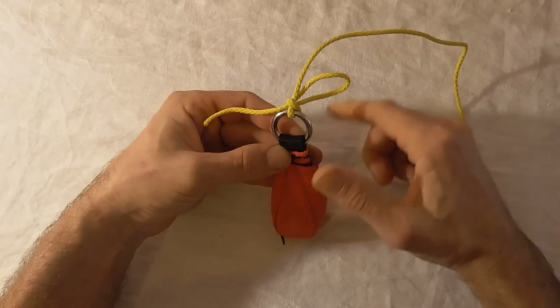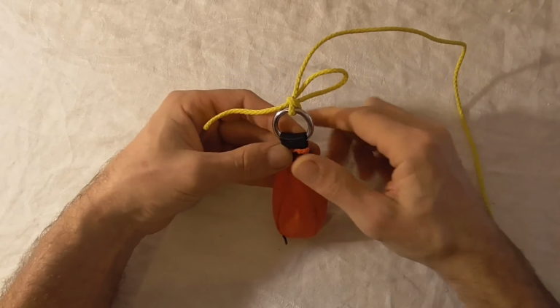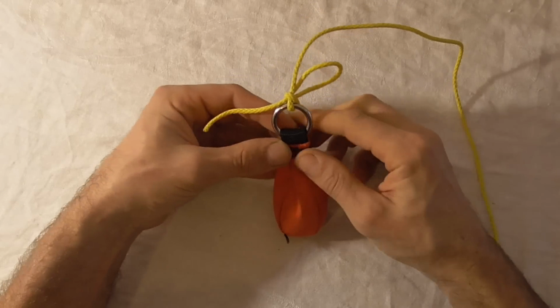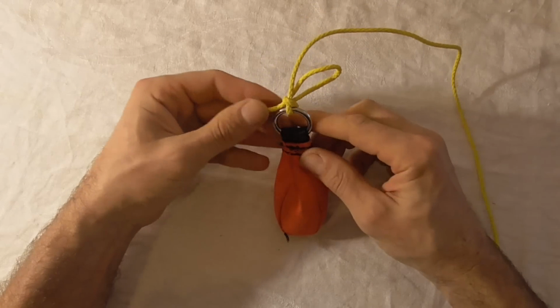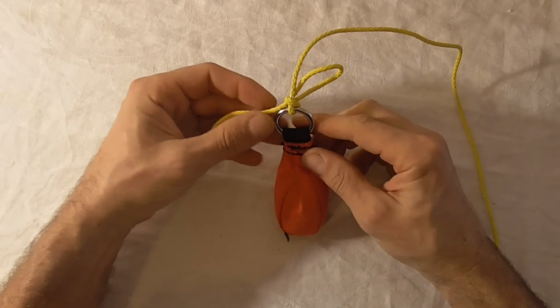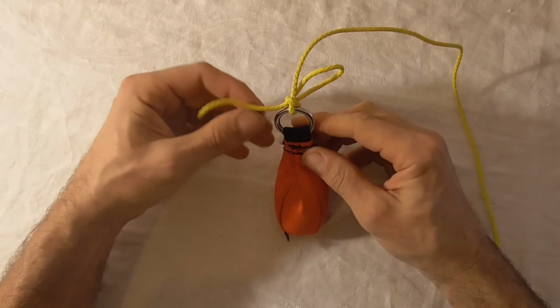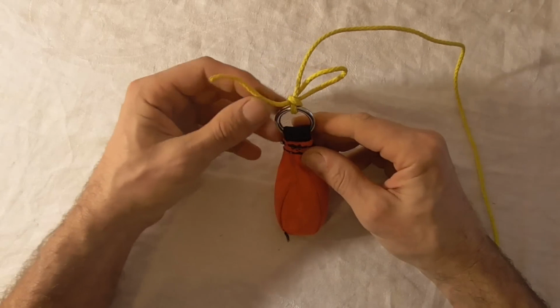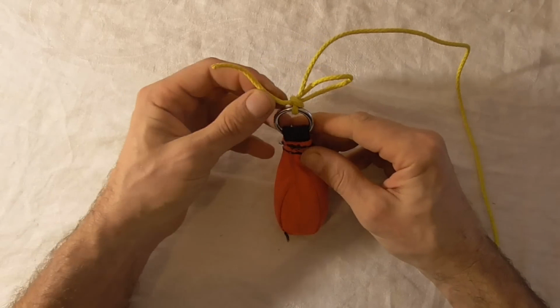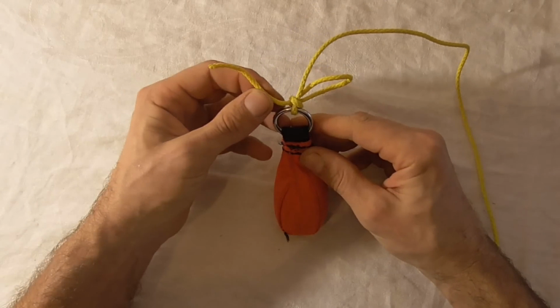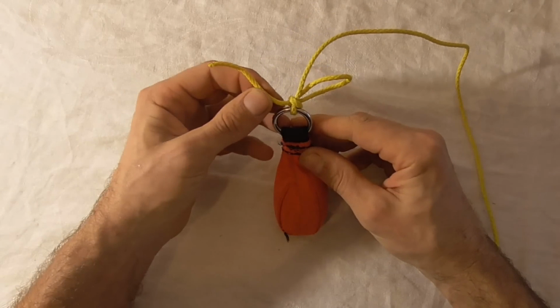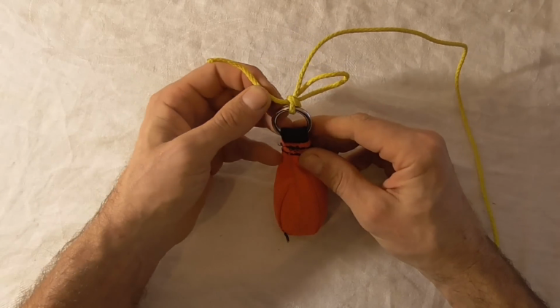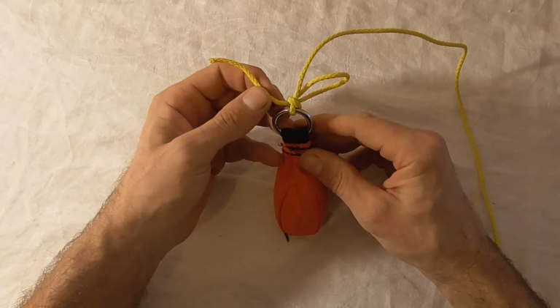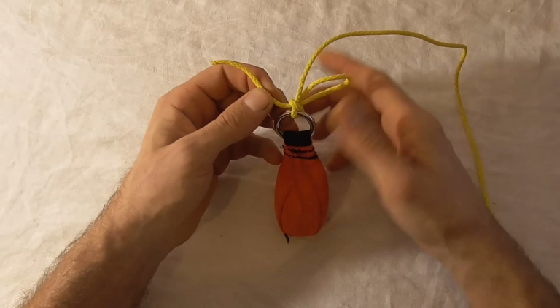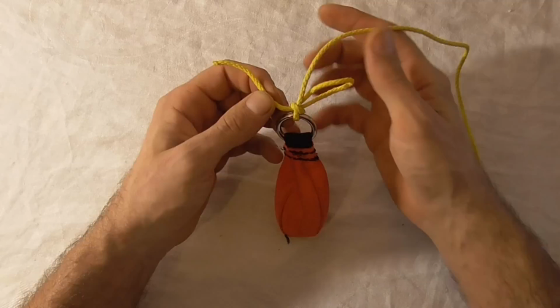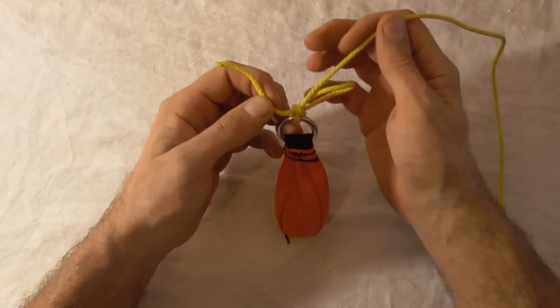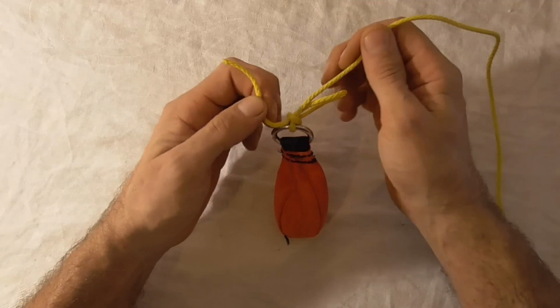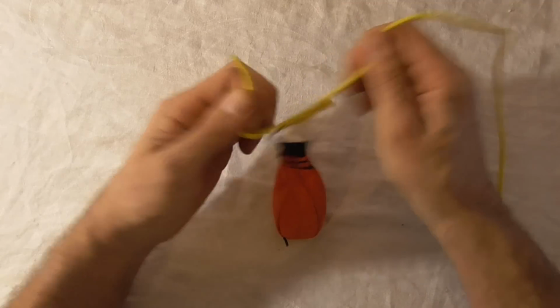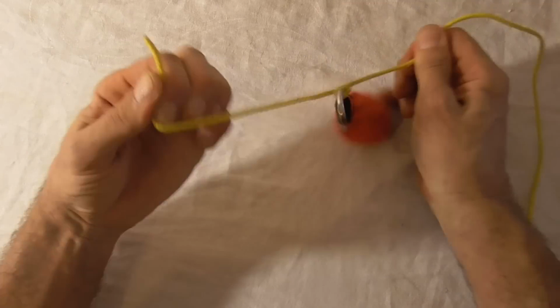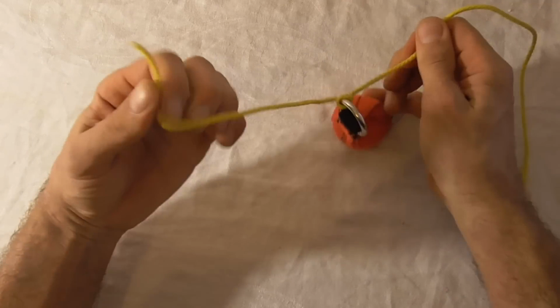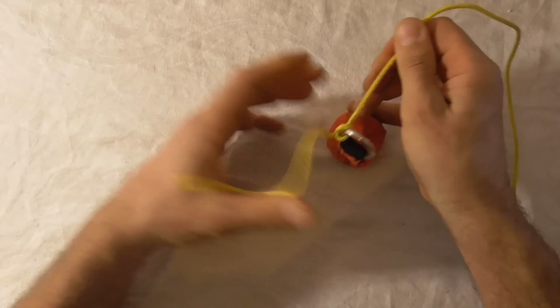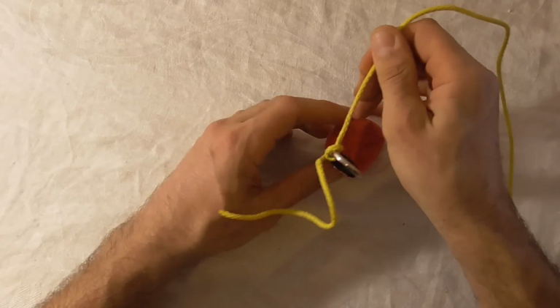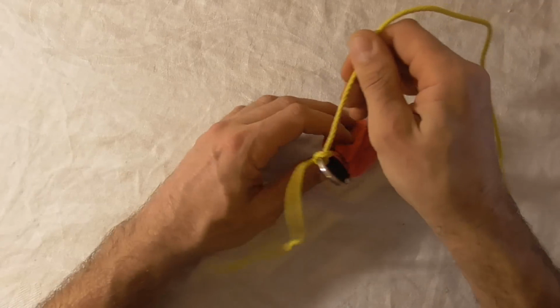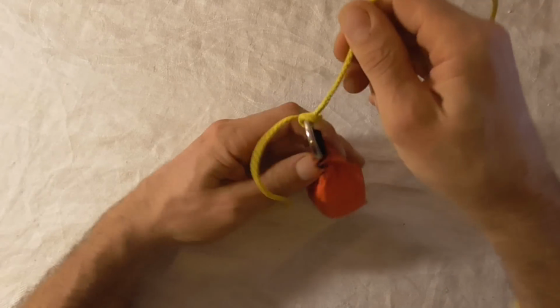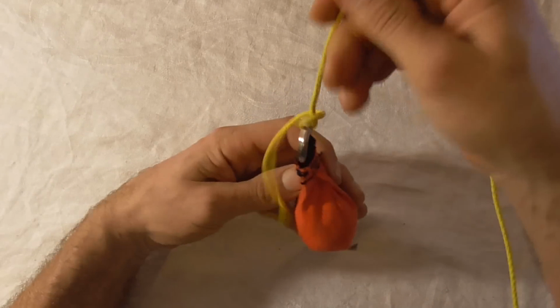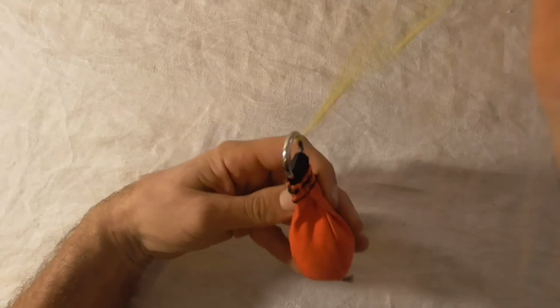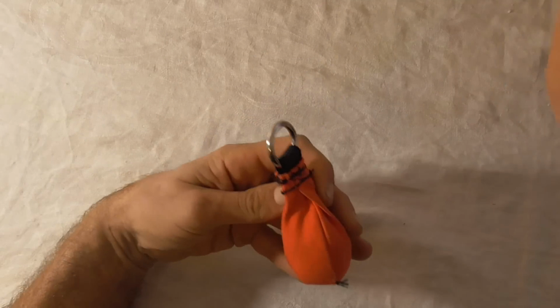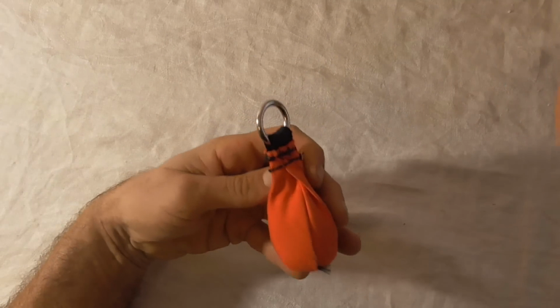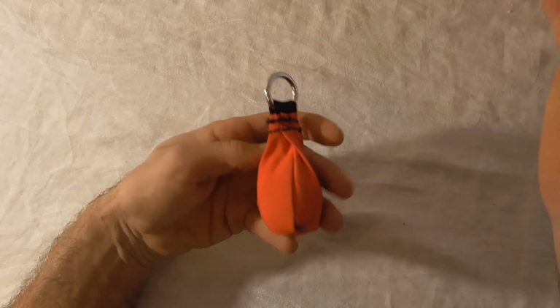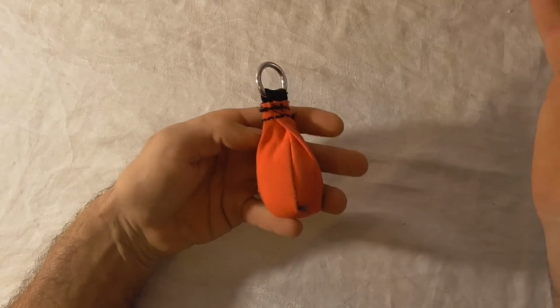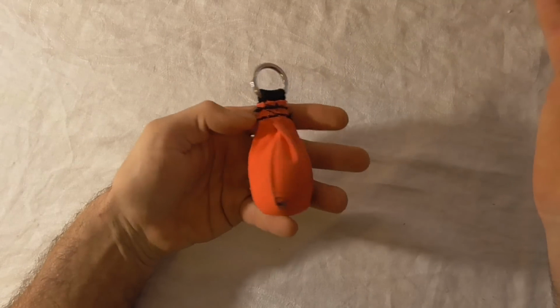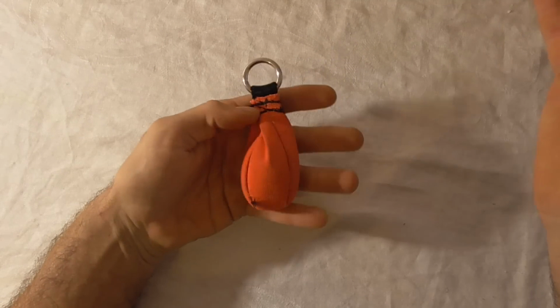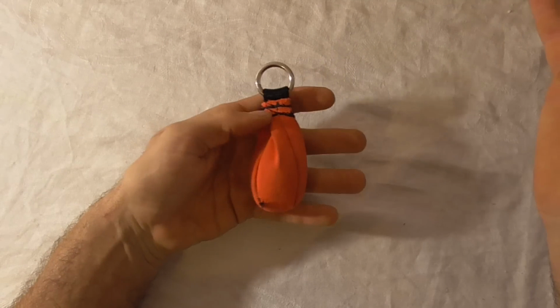To undo it, all we have to do is pull on the tag end and it comes apart.